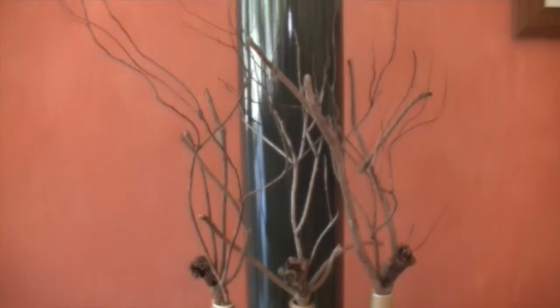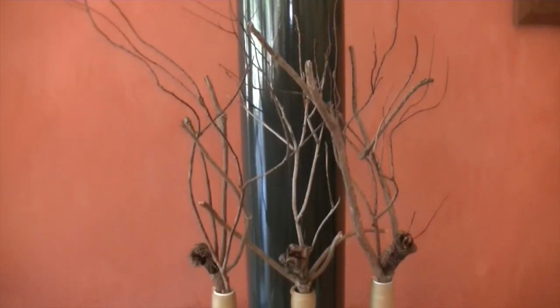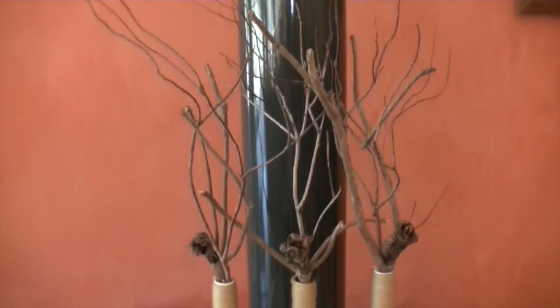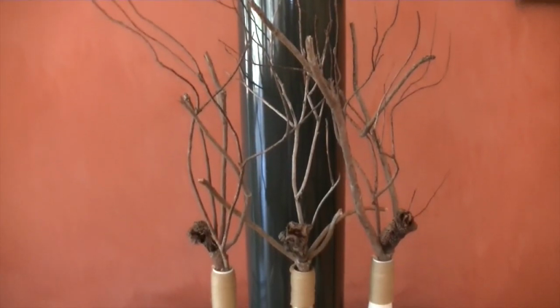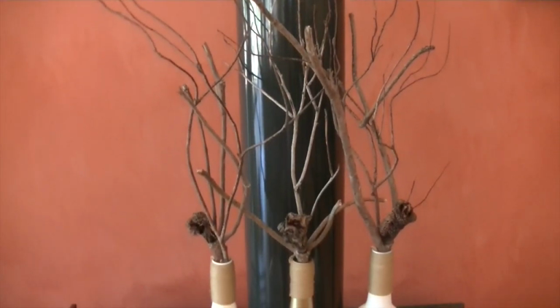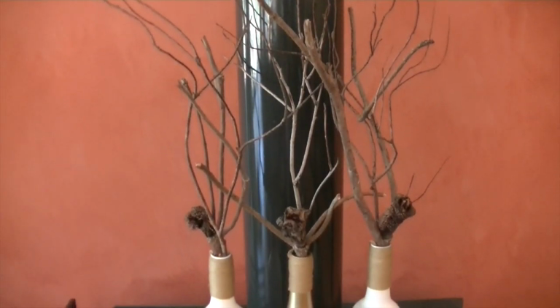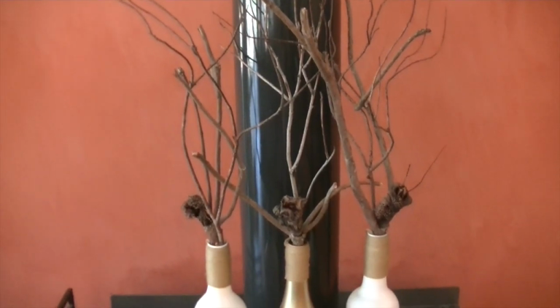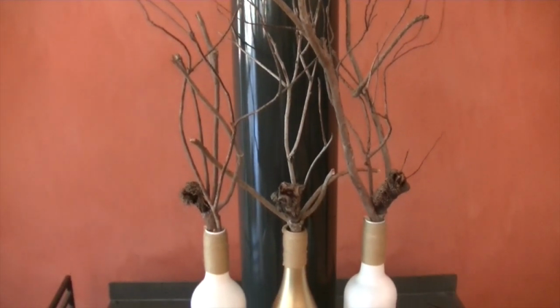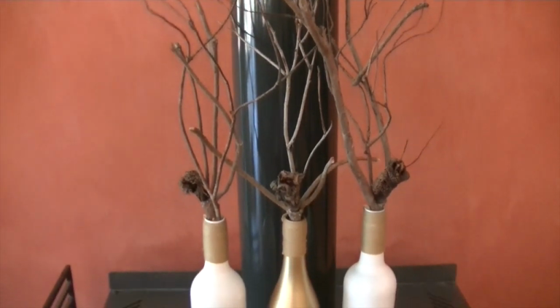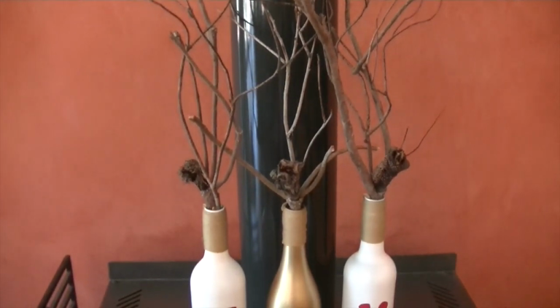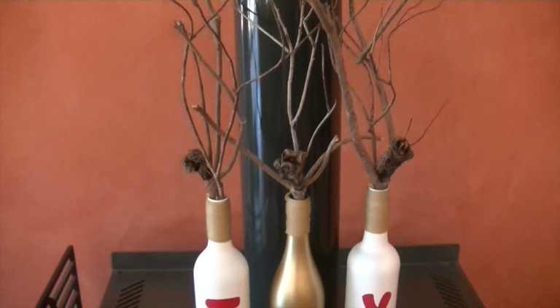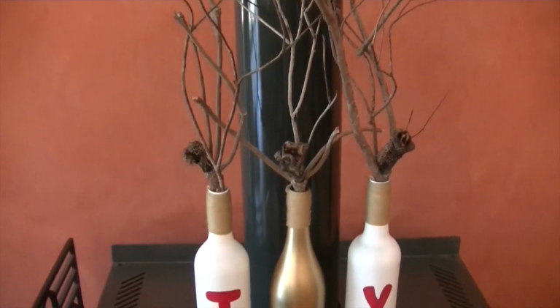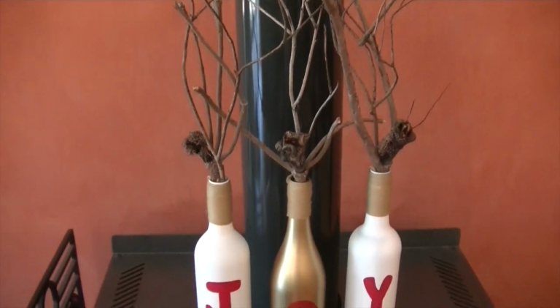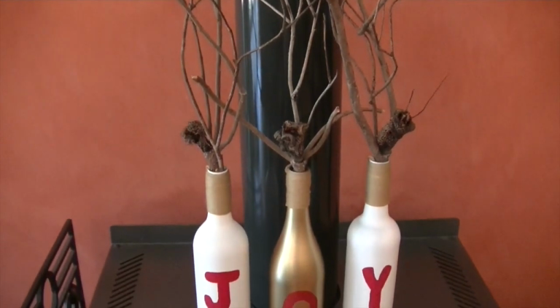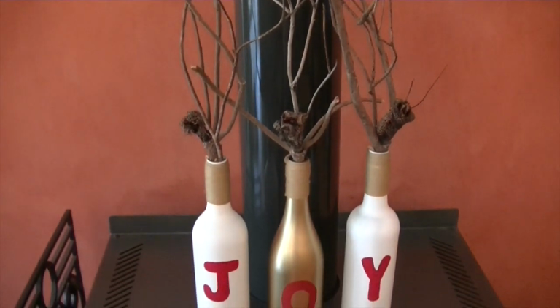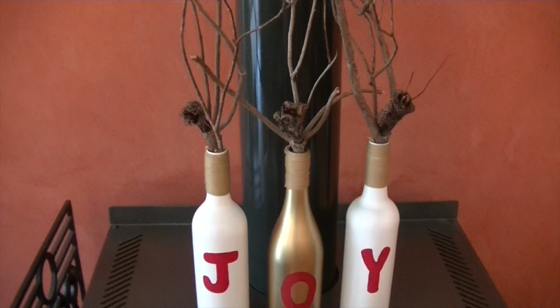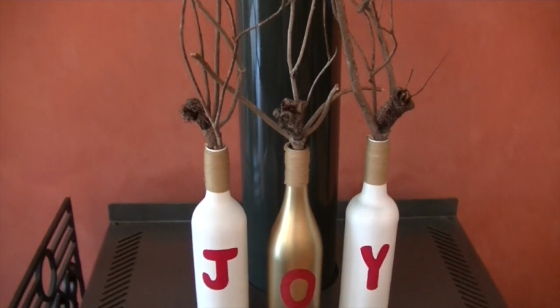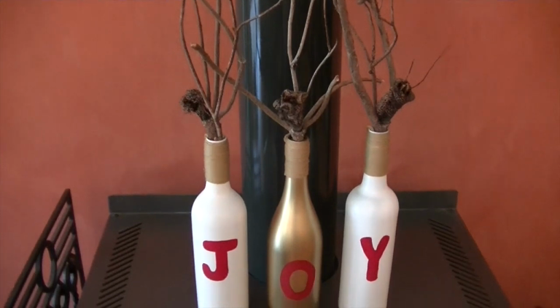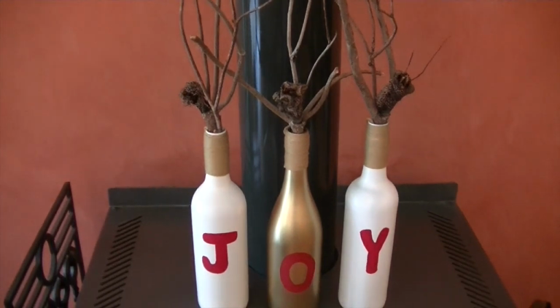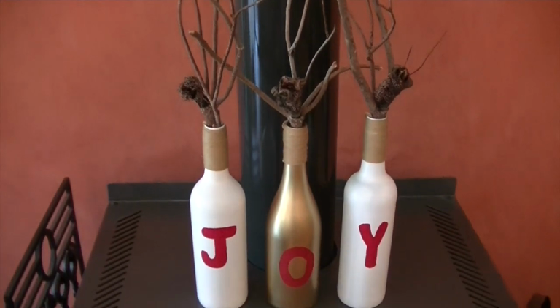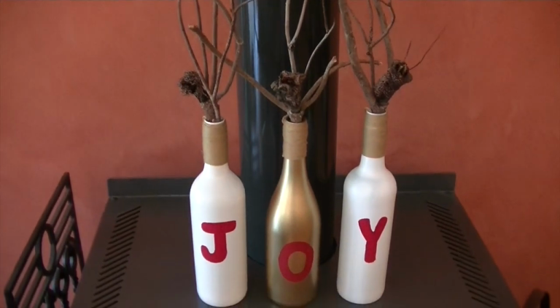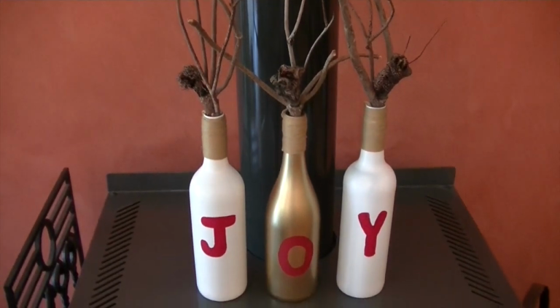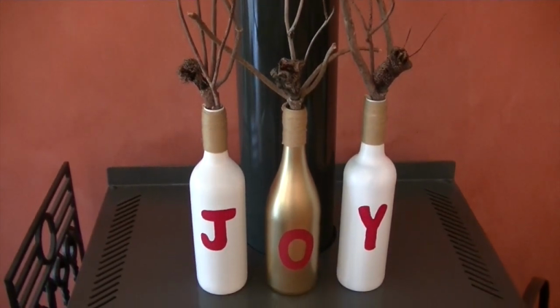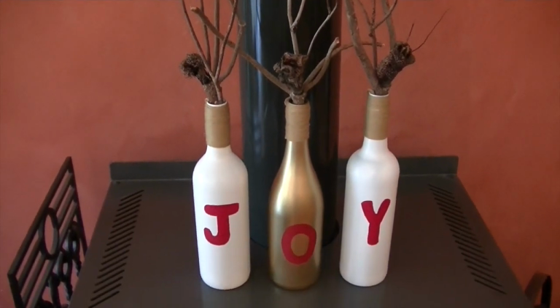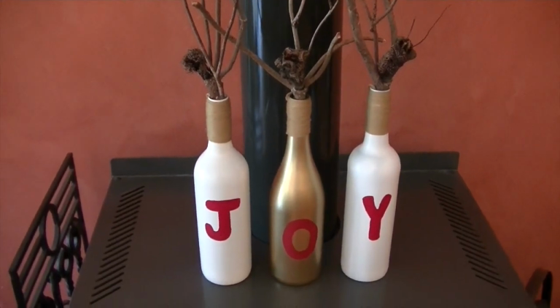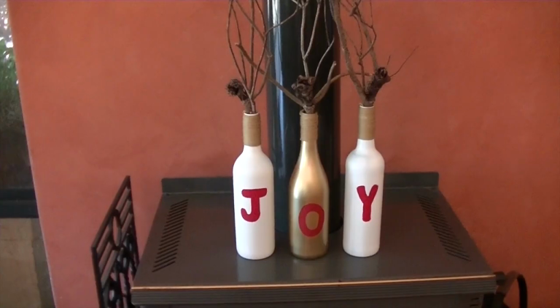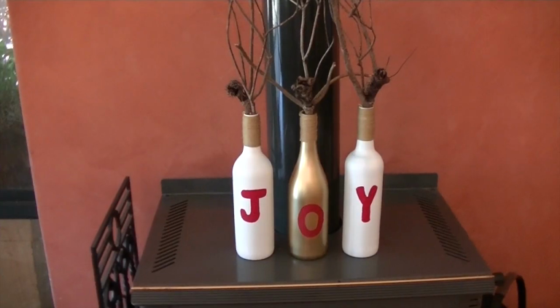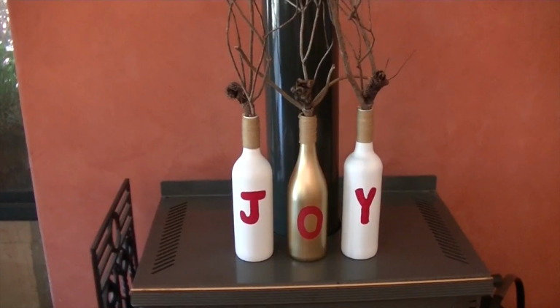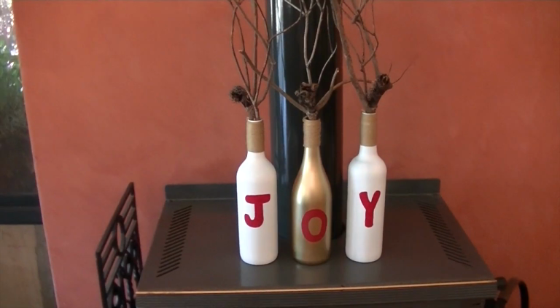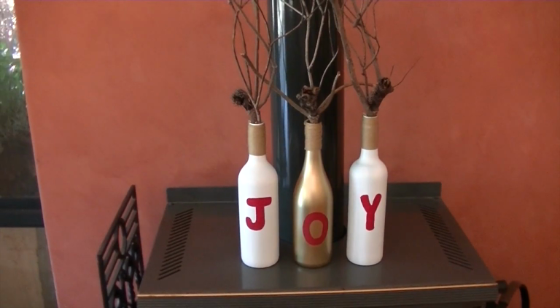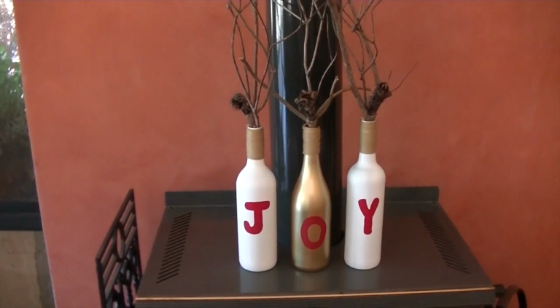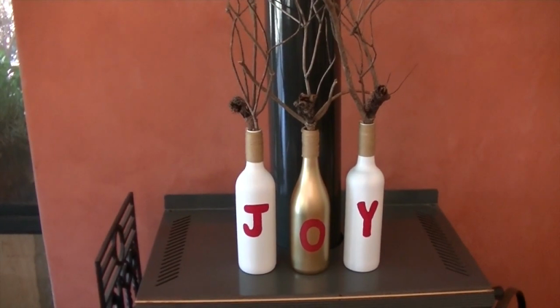Then you can place whatever you want in them. I just found some banksia sticks from my garden and I thought they looked really nice.